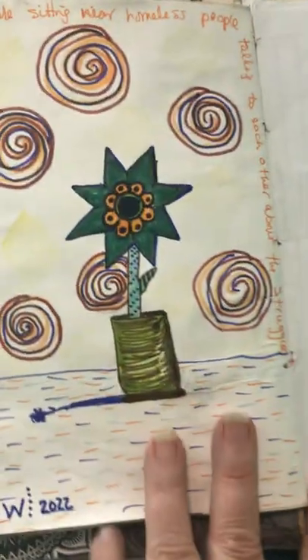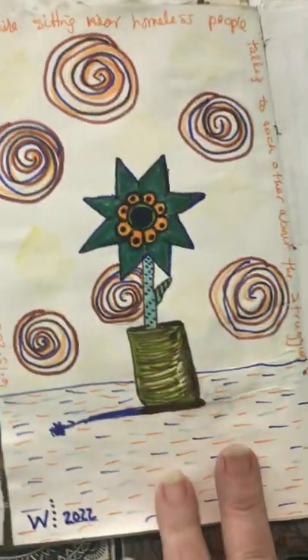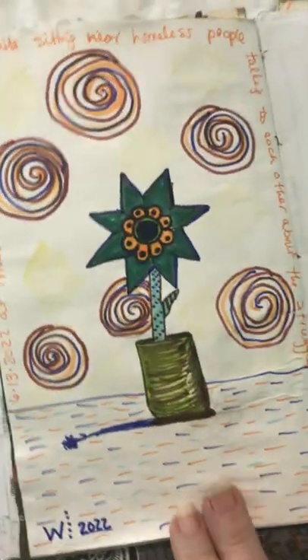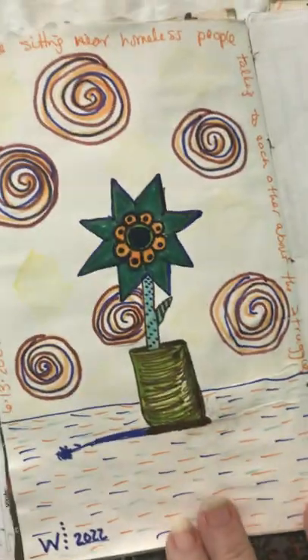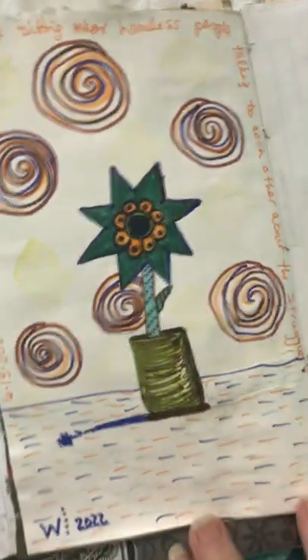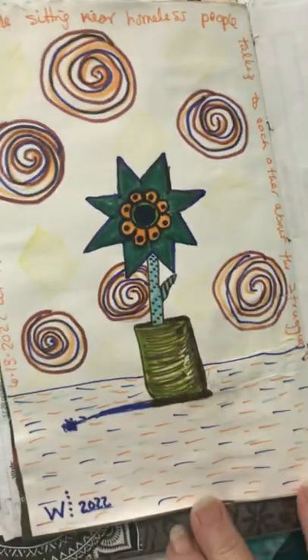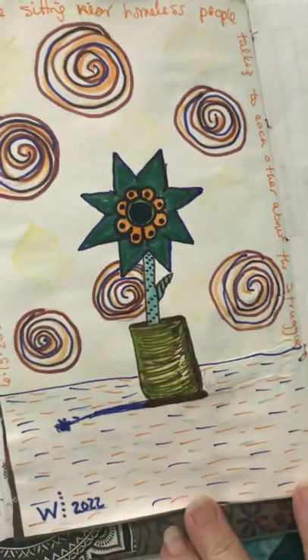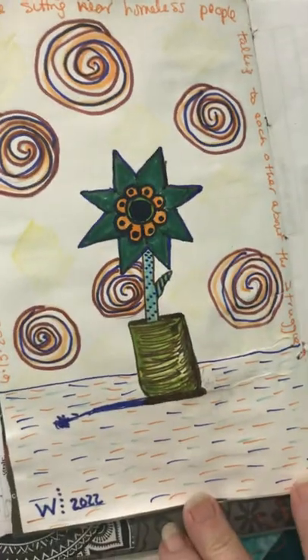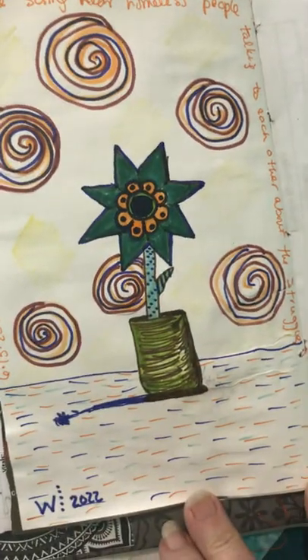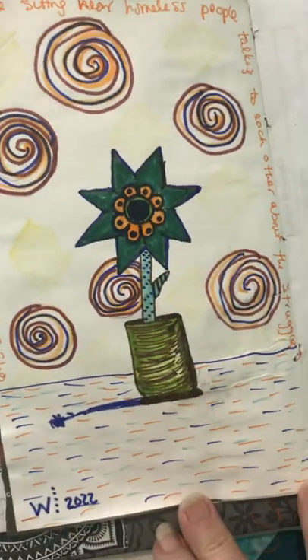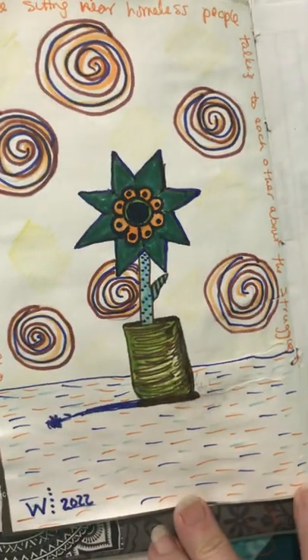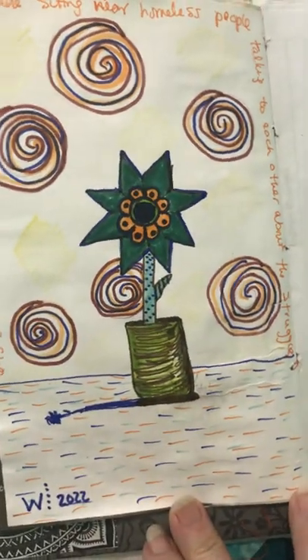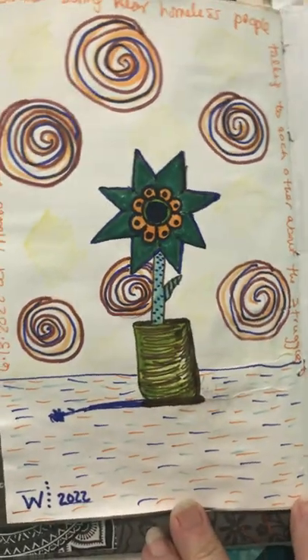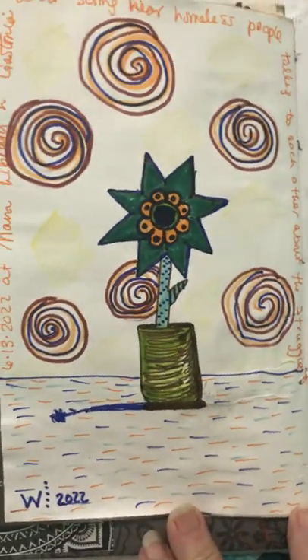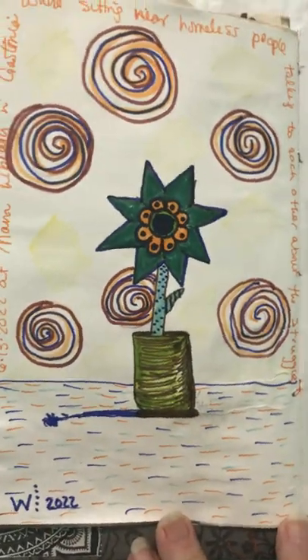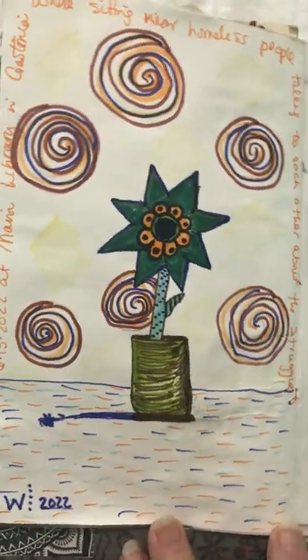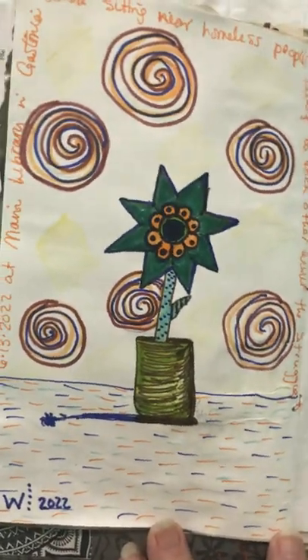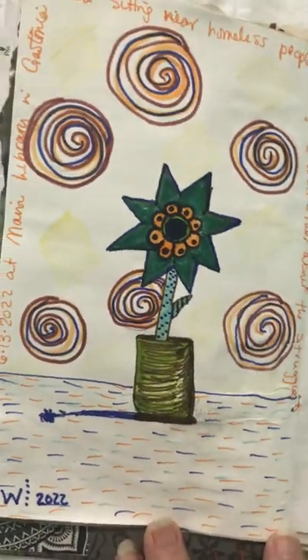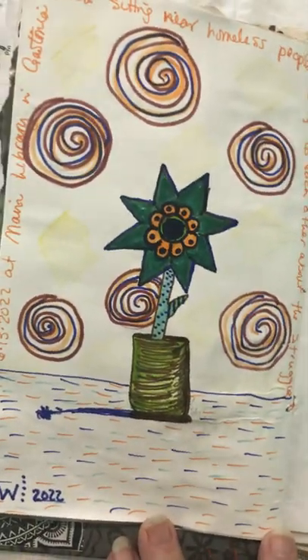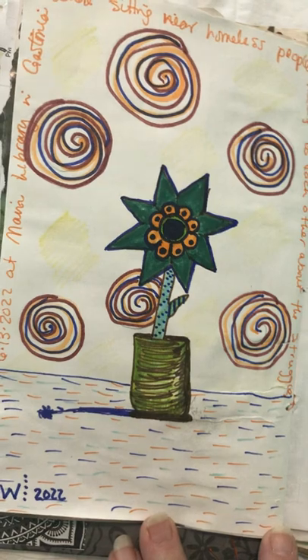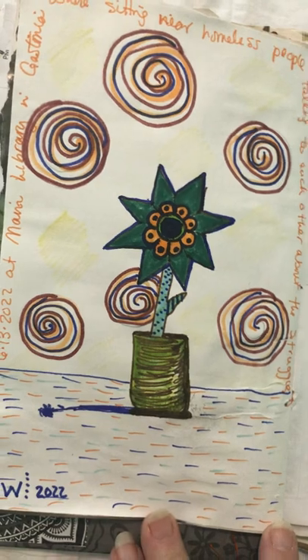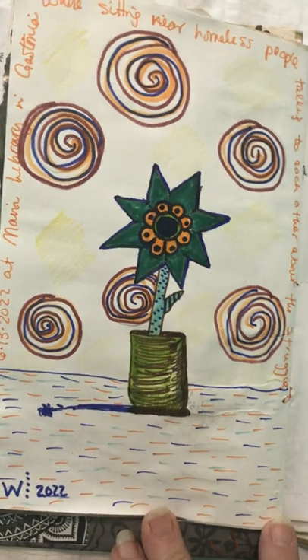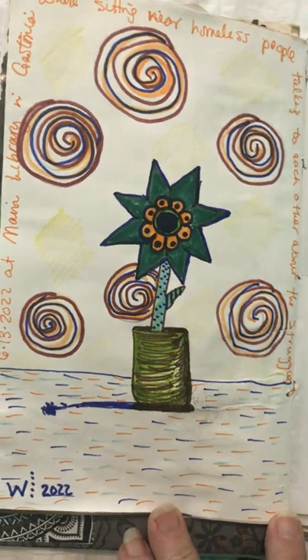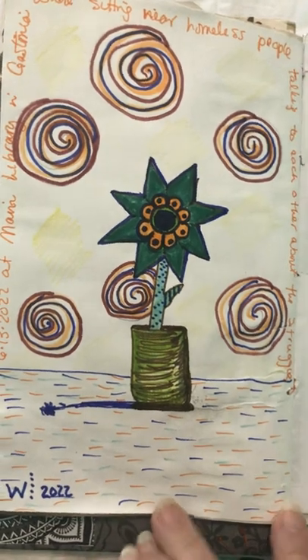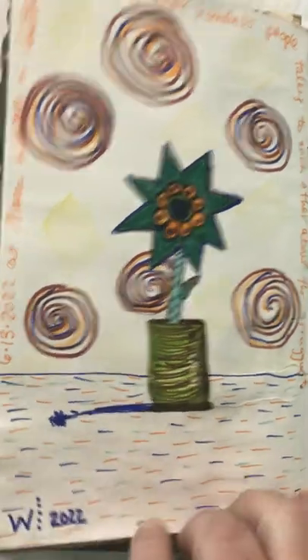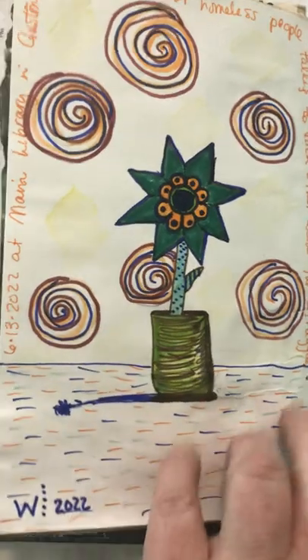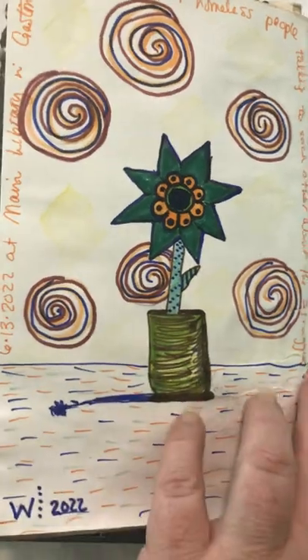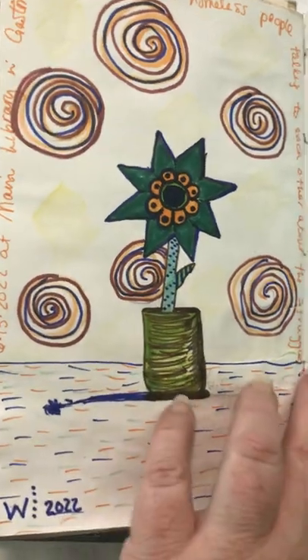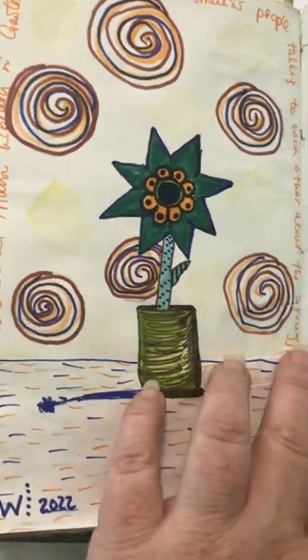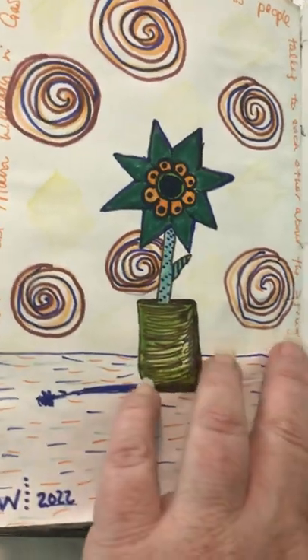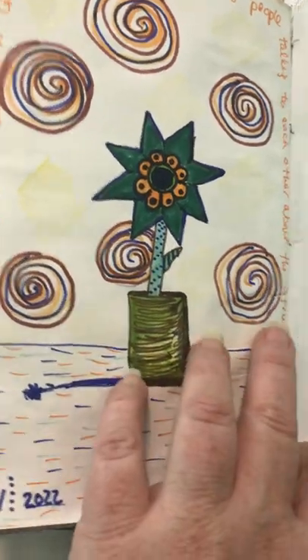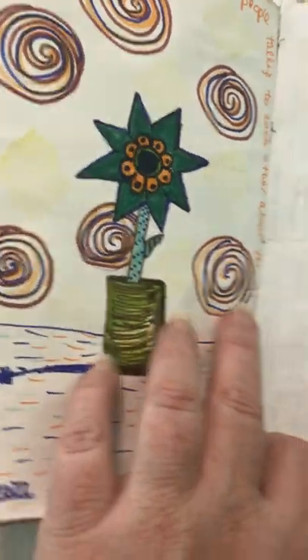And this was just a little free flower that I drew at the library because I had some time on my hands.